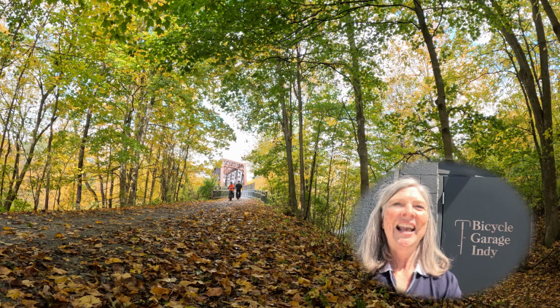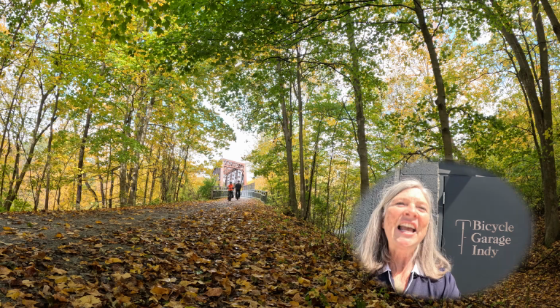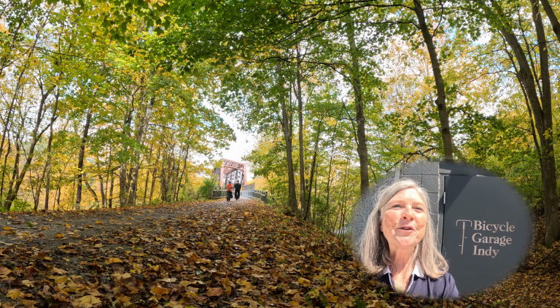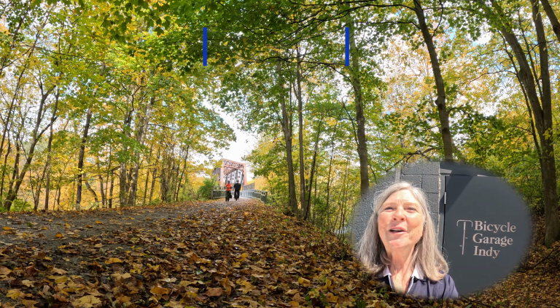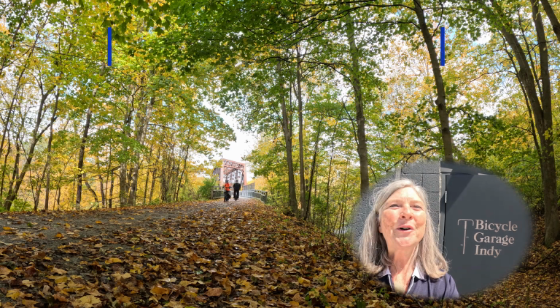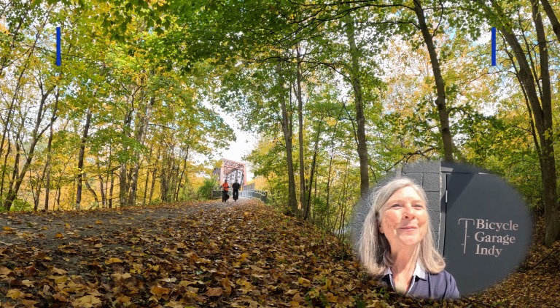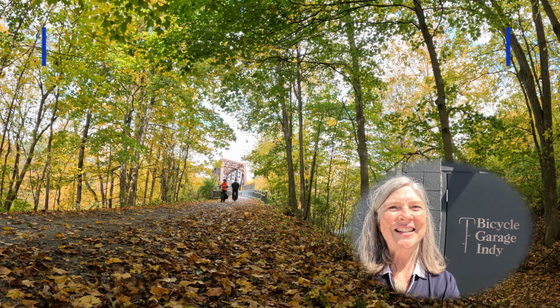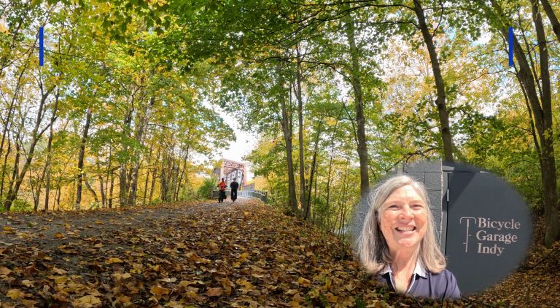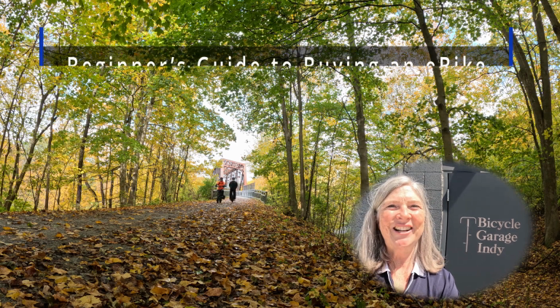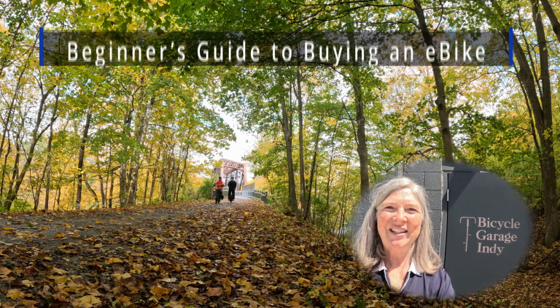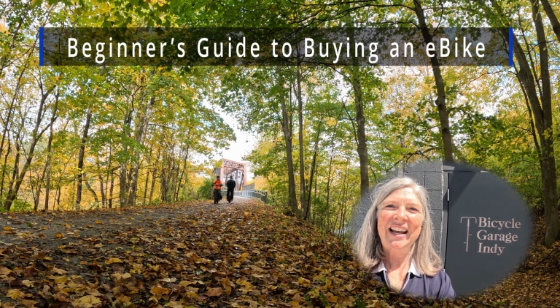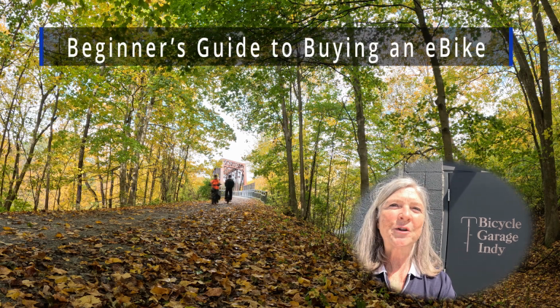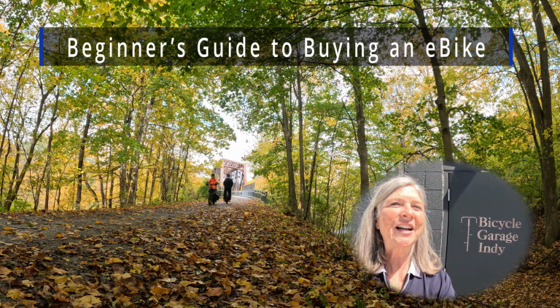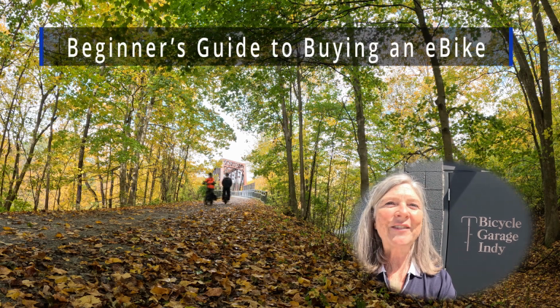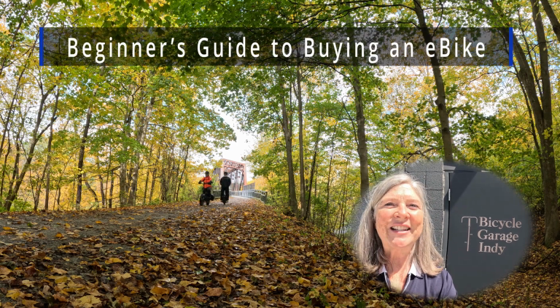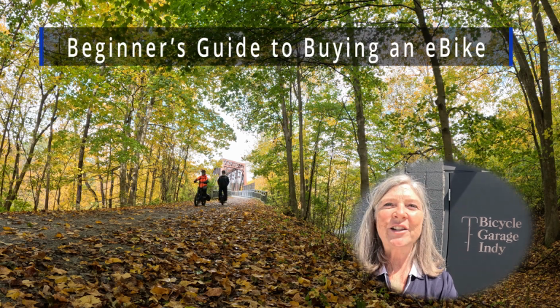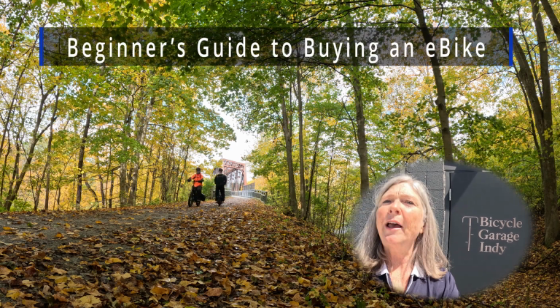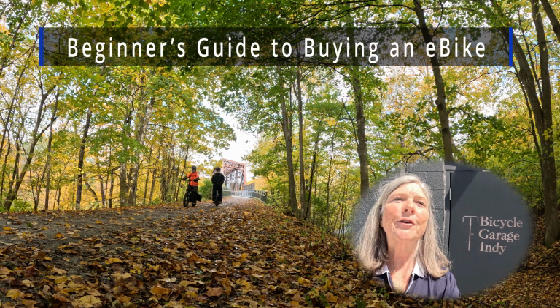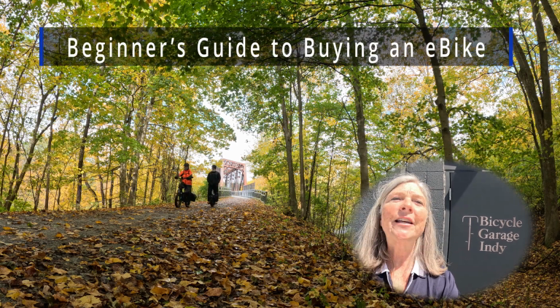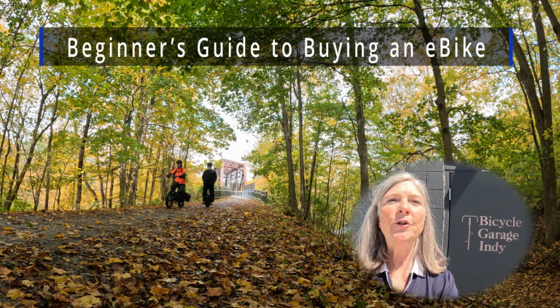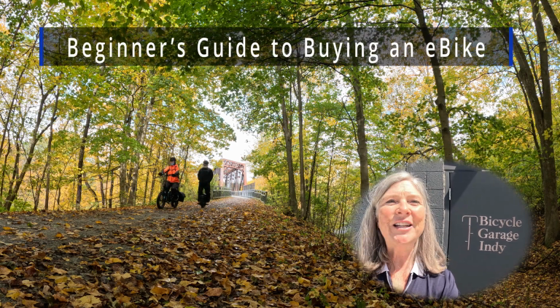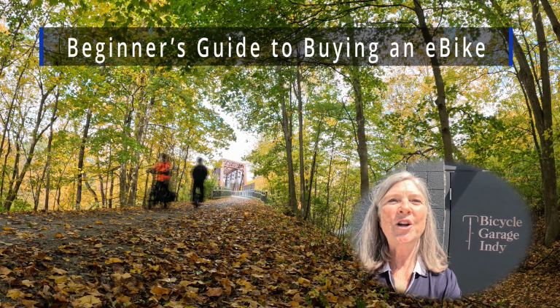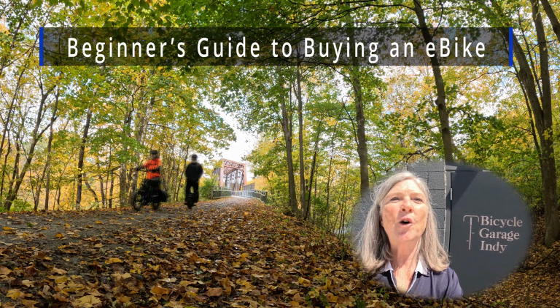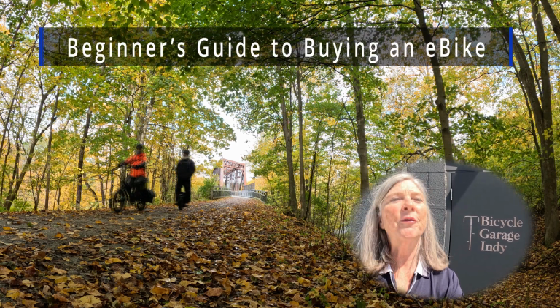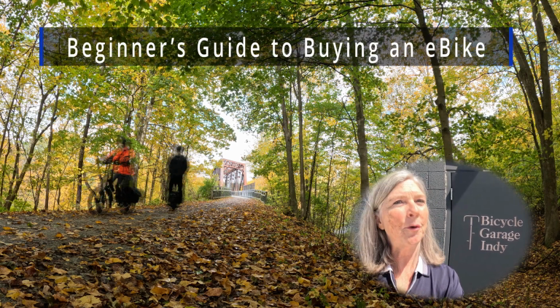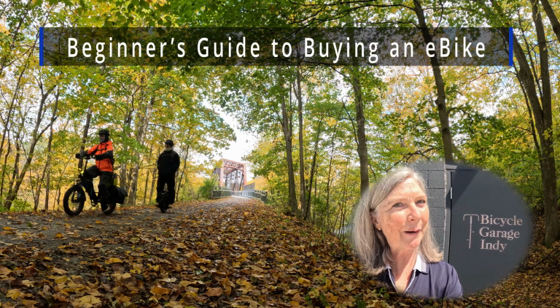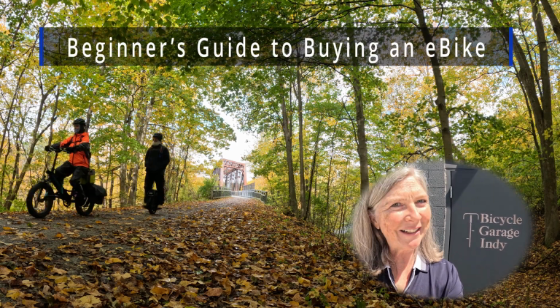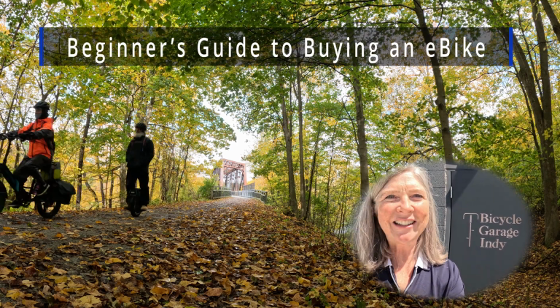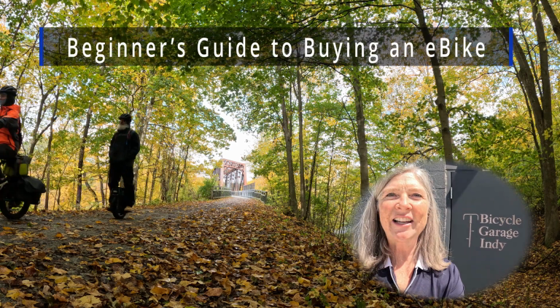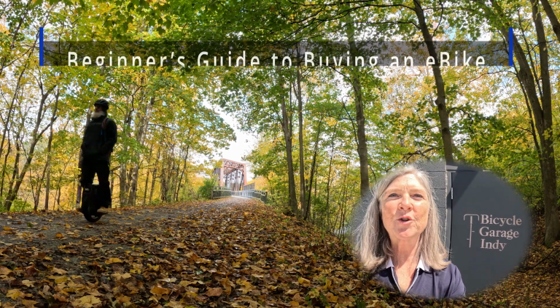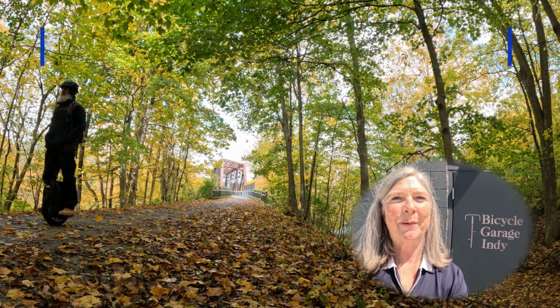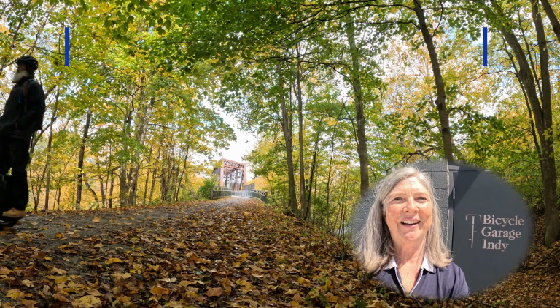Hey everyone, welcome back to the channel. Today we're diving into everything you need to know before buying an electric bike.